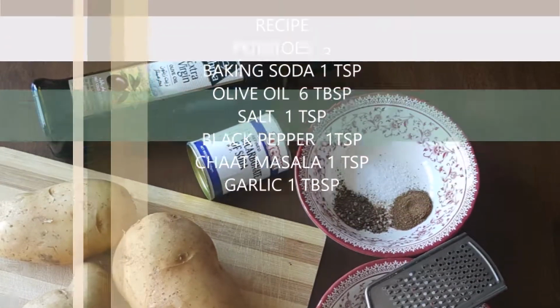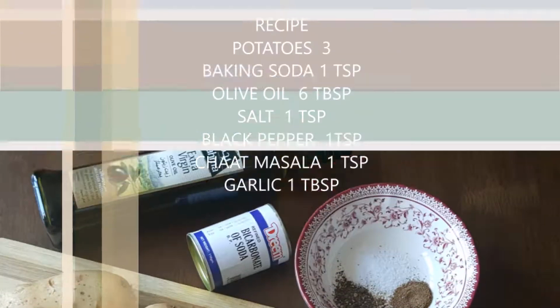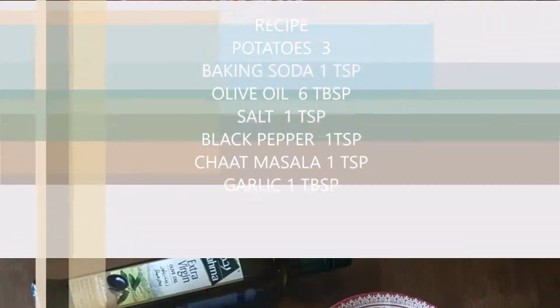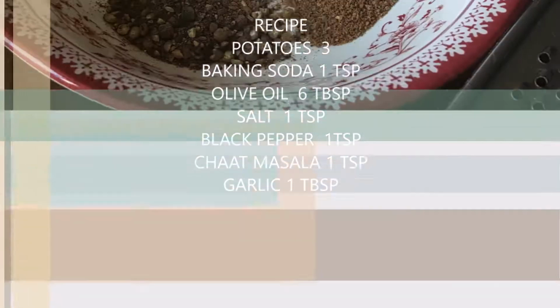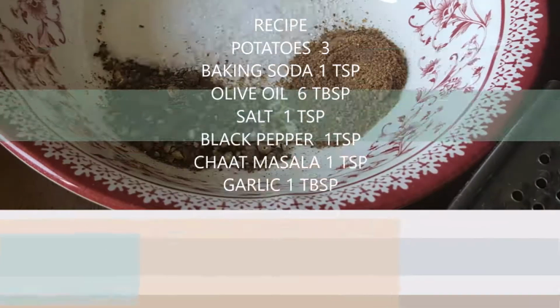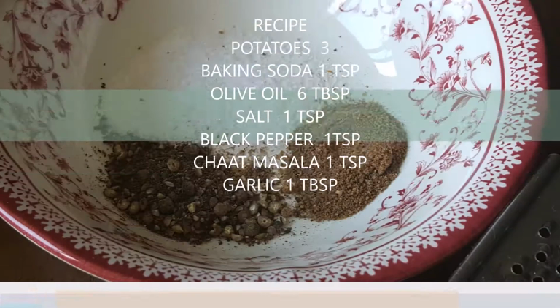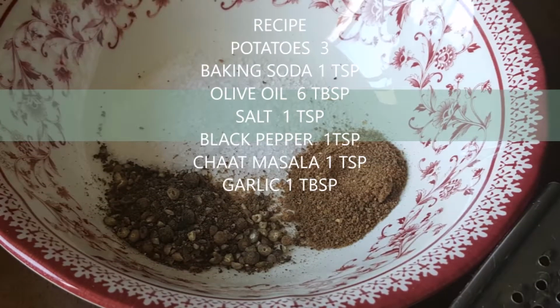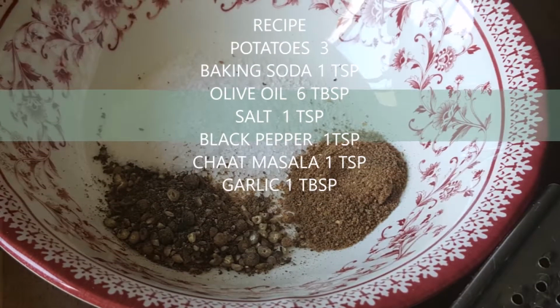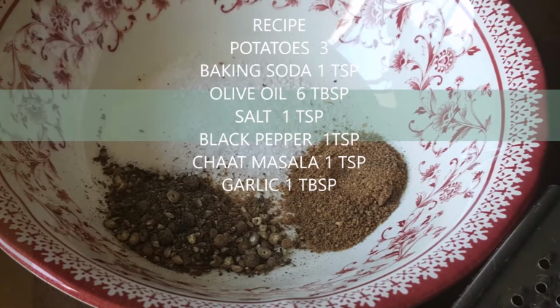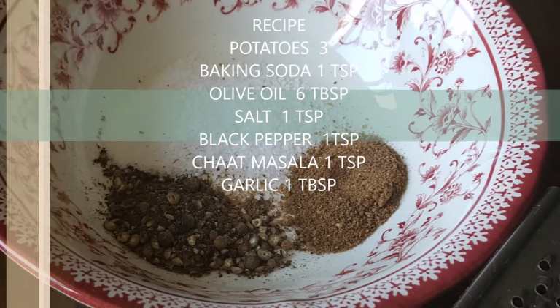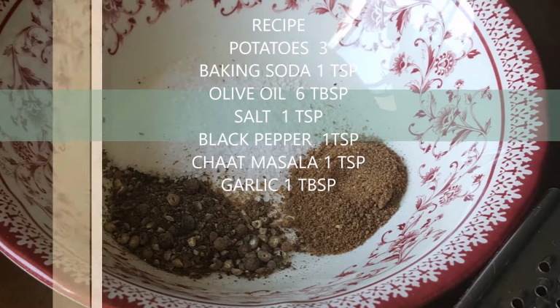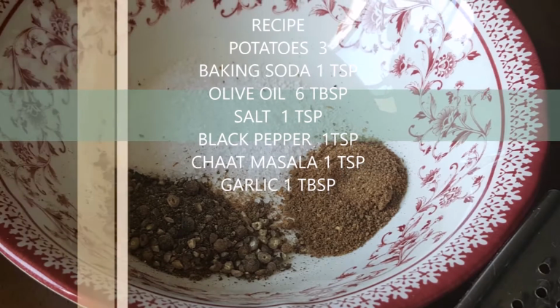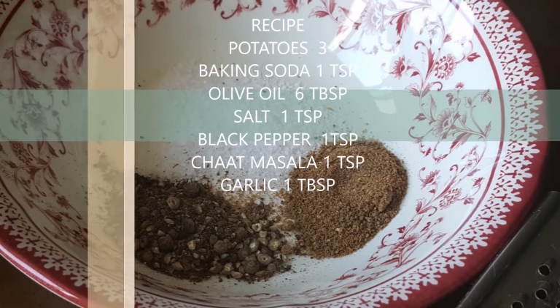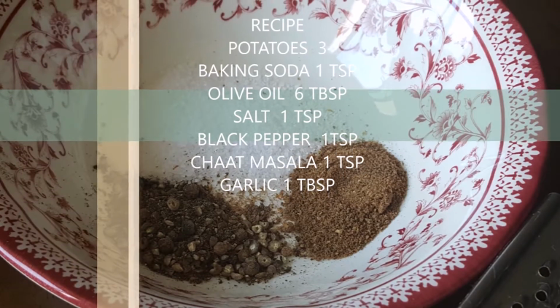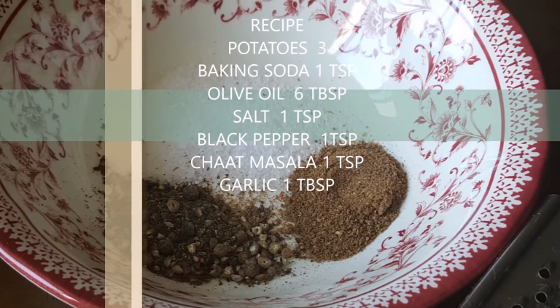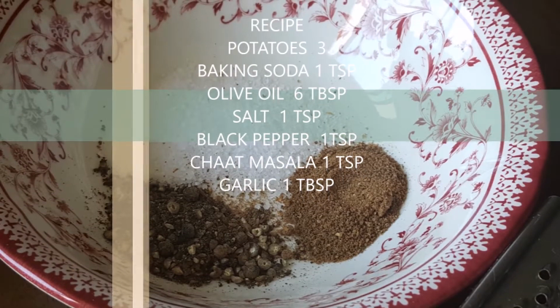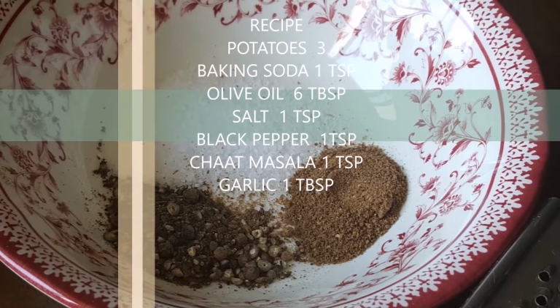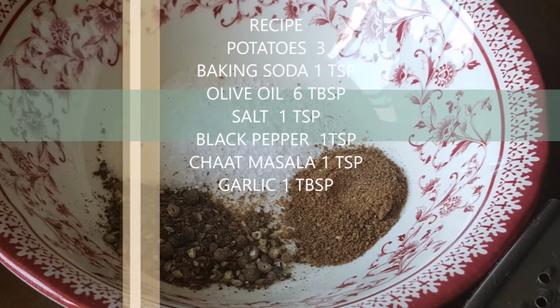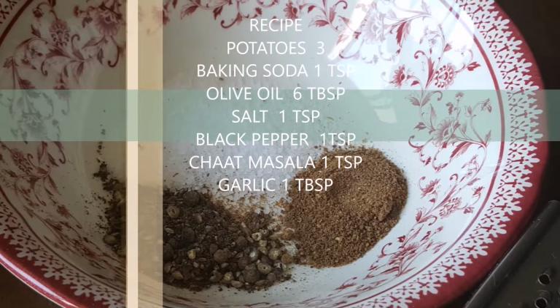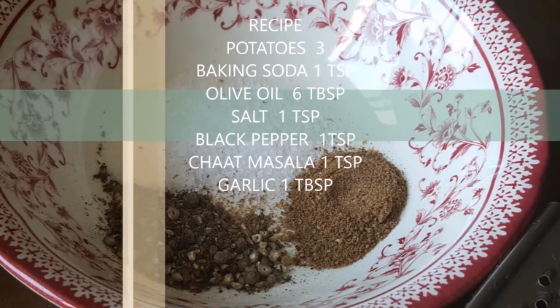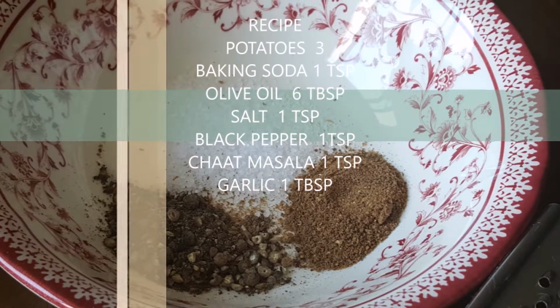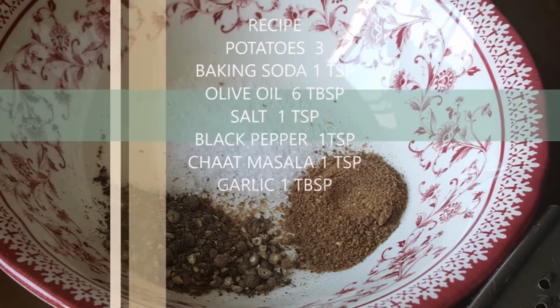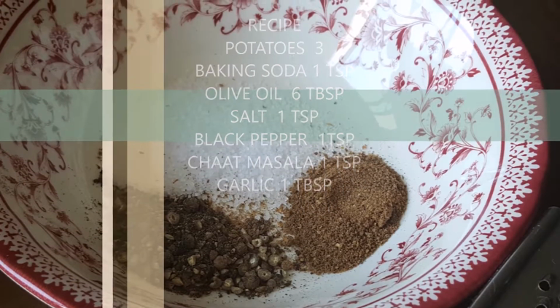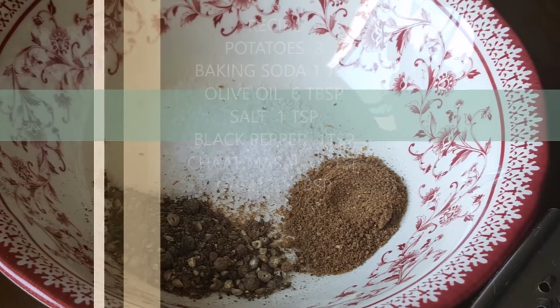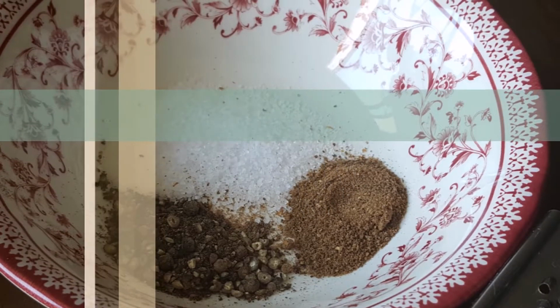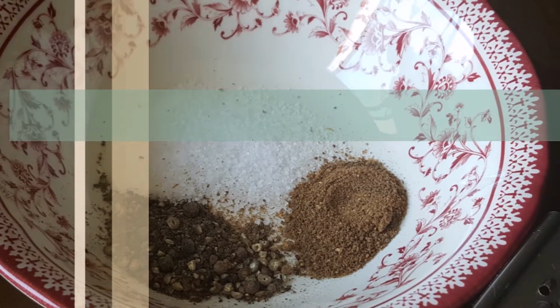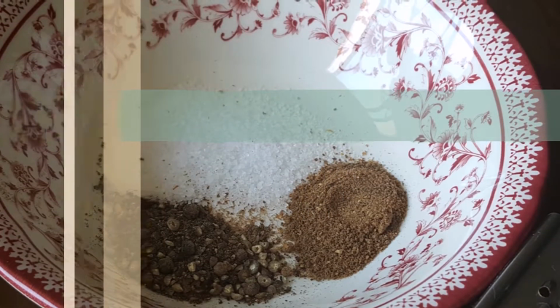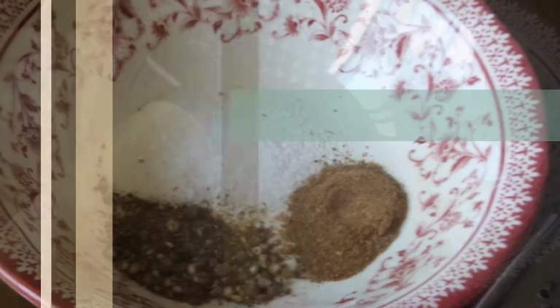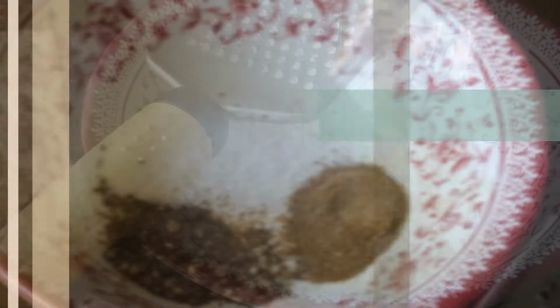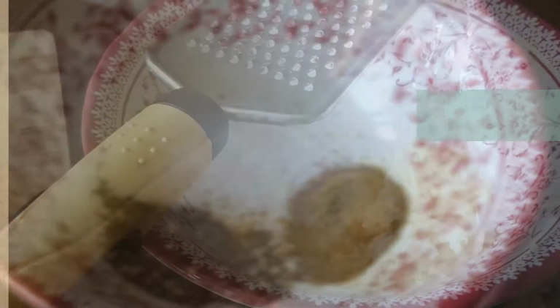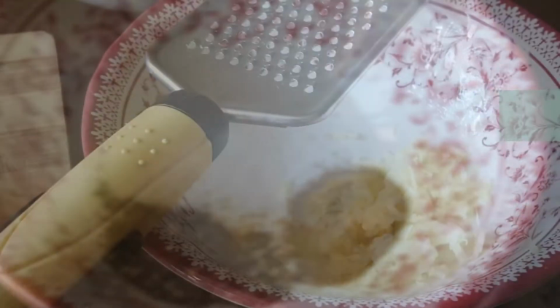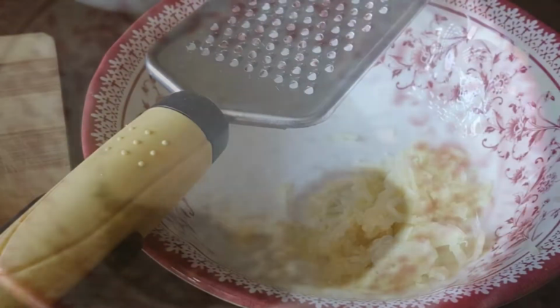The ingredients are: aloo (potatoes), baking soda, olive oil, namak (salt), kalimiri (black pepper), chaat masala, and garlic — which is very important.